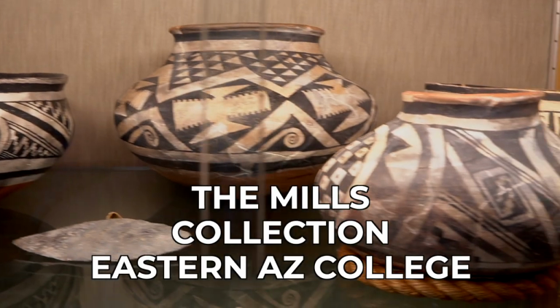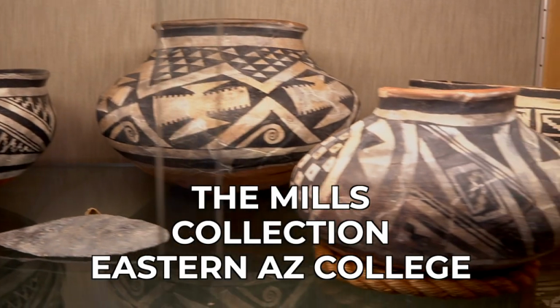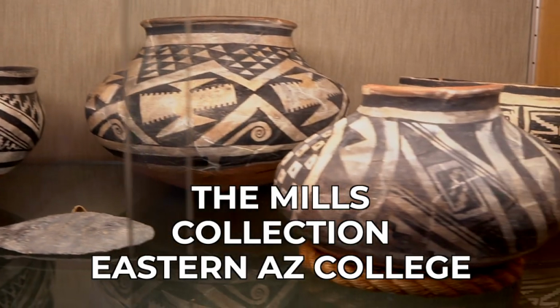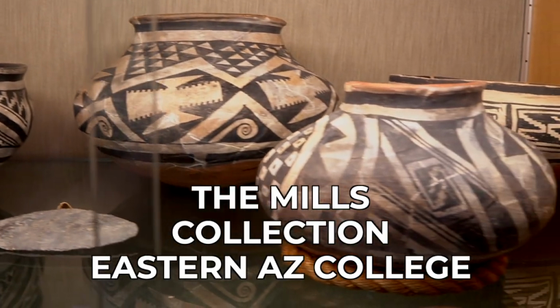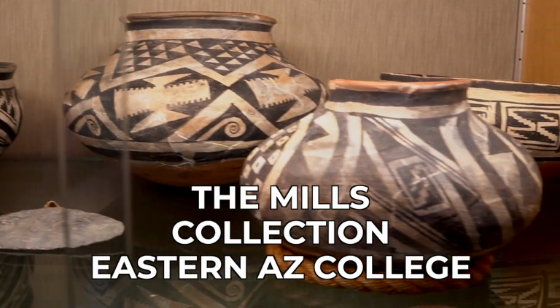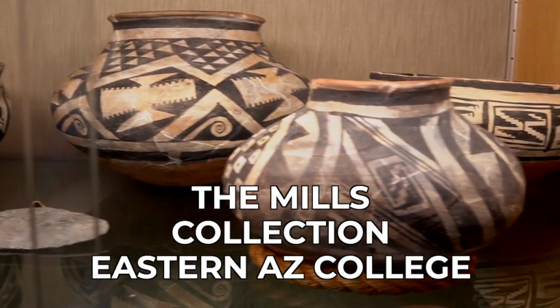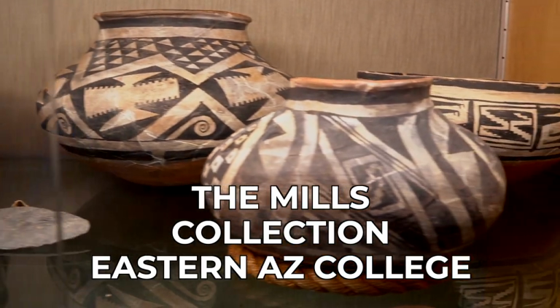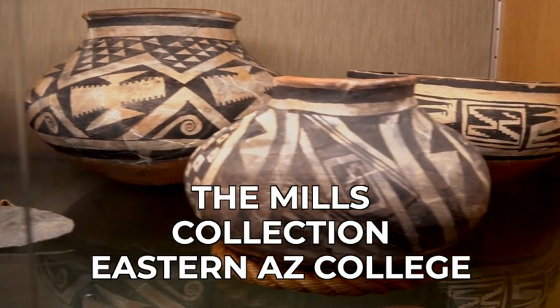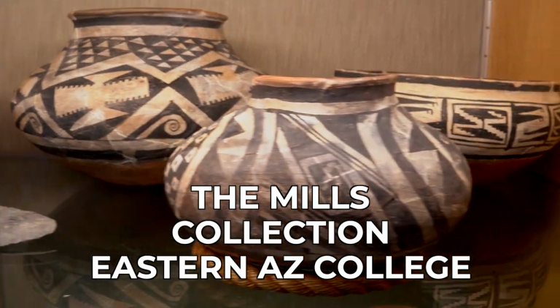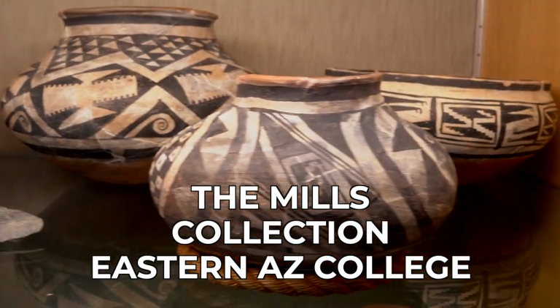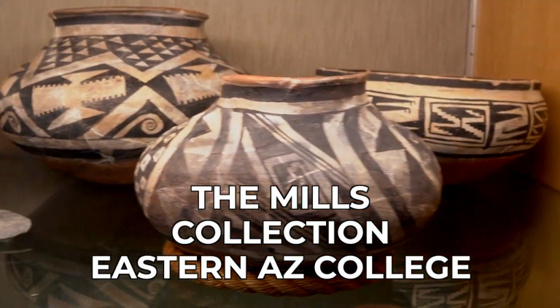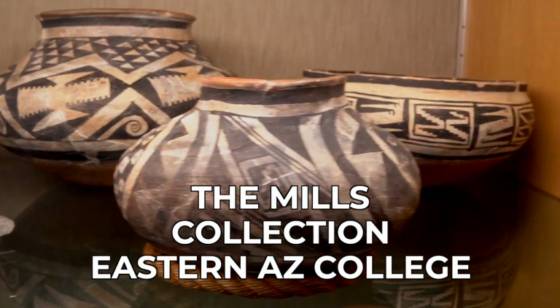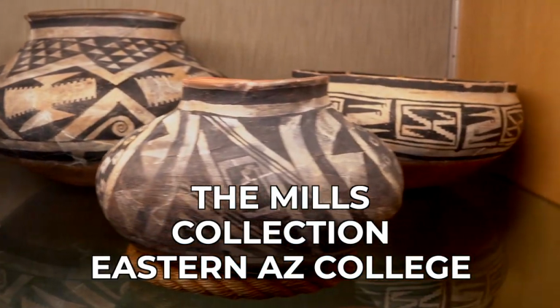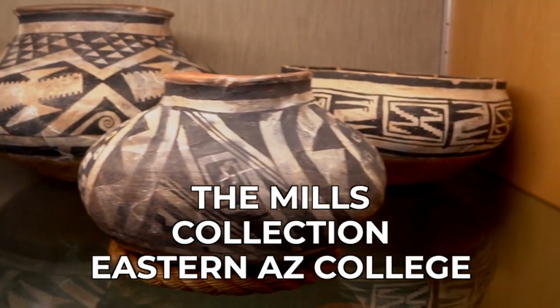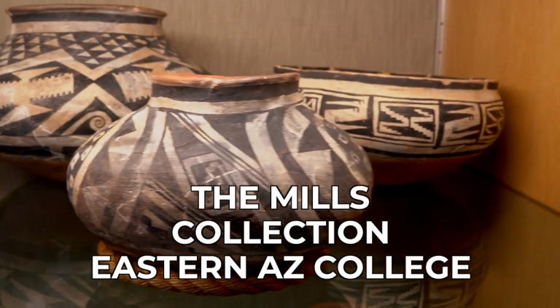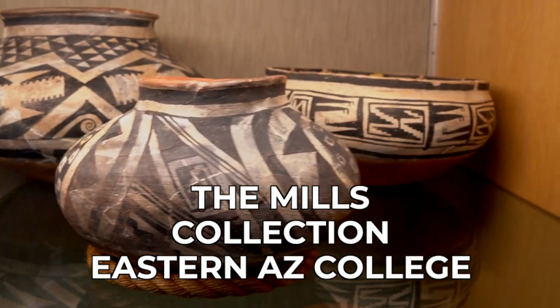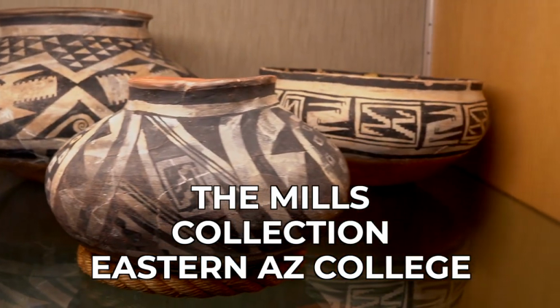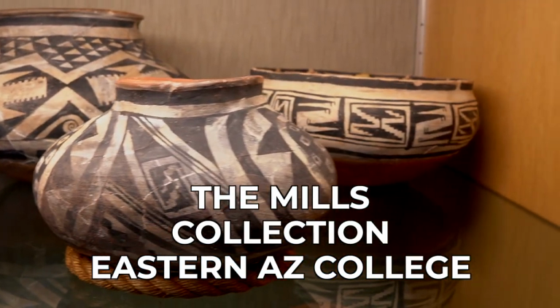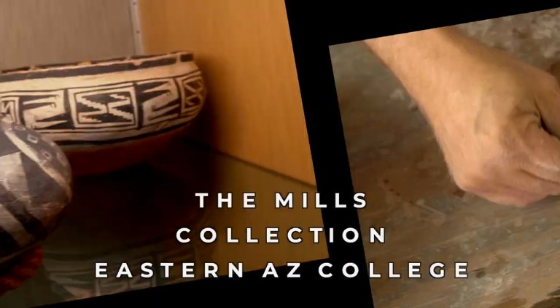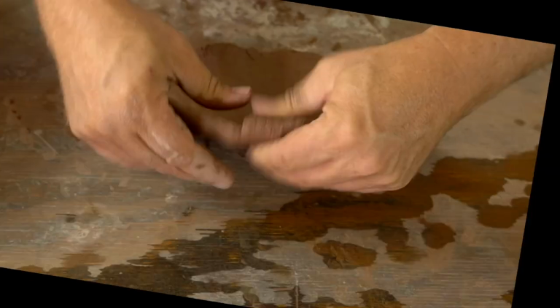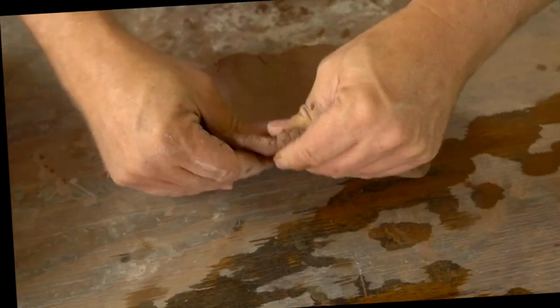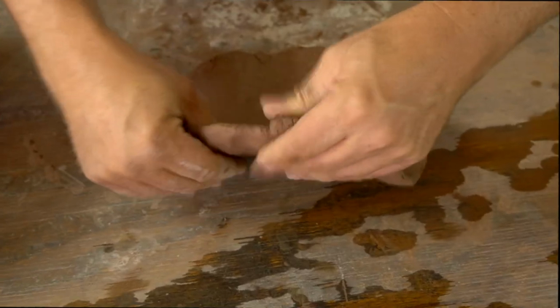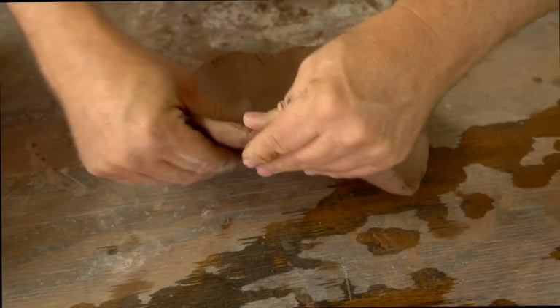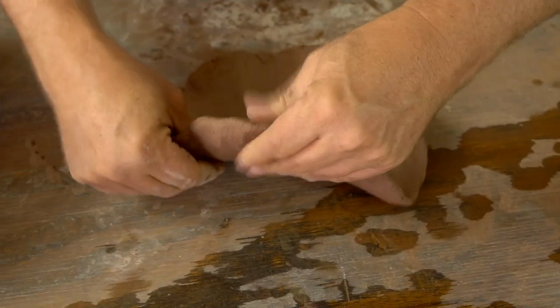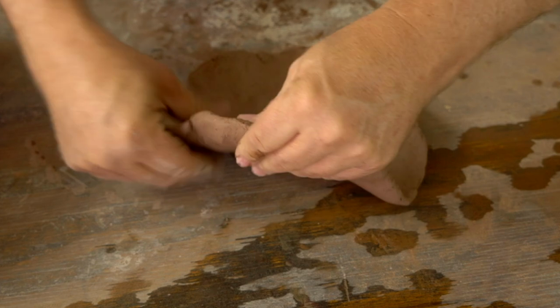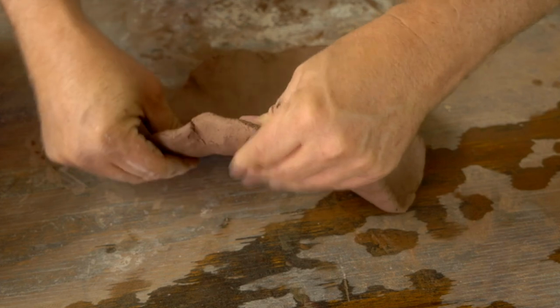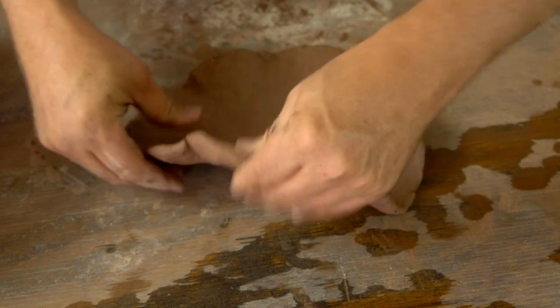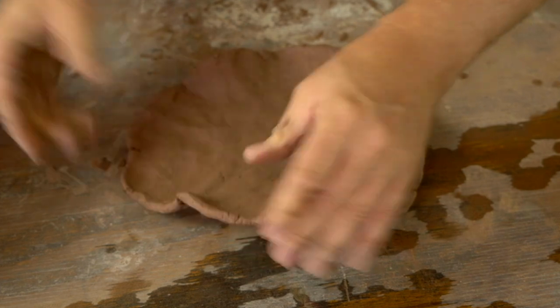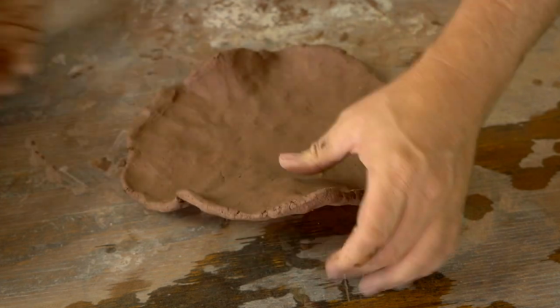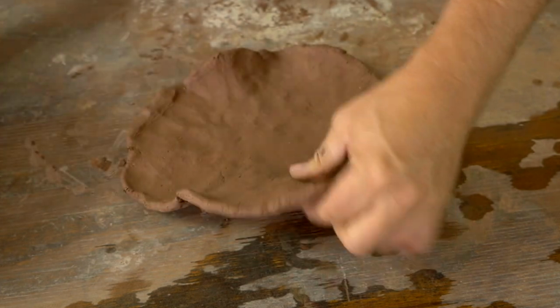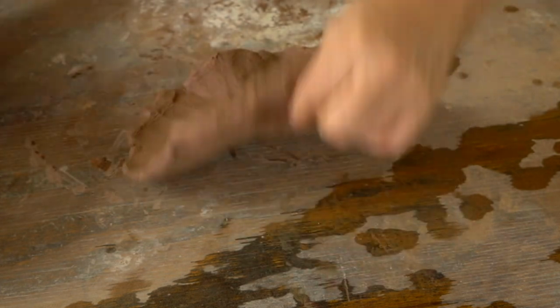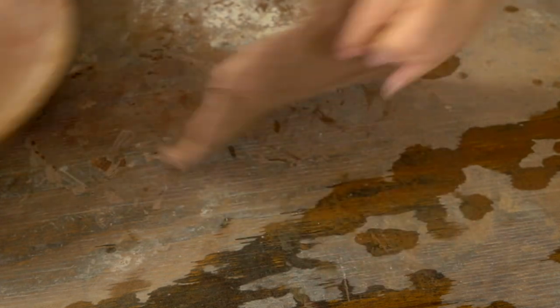Gila Polychrome was made between 1300 and 1450 in Southeast Arizona and Southwest New Mexico.